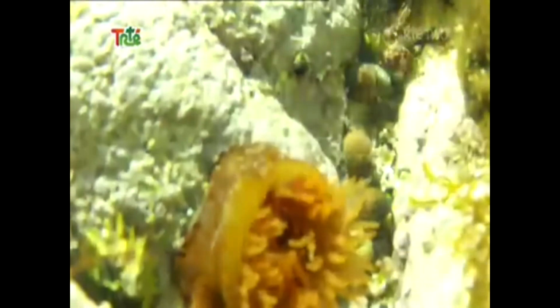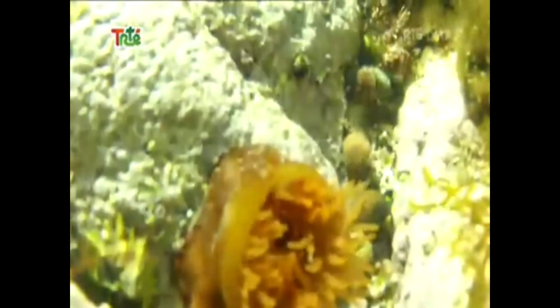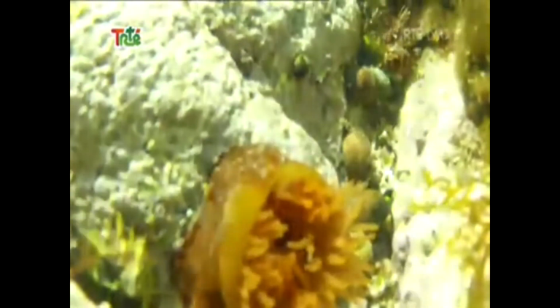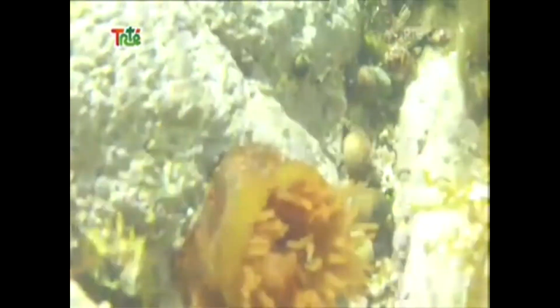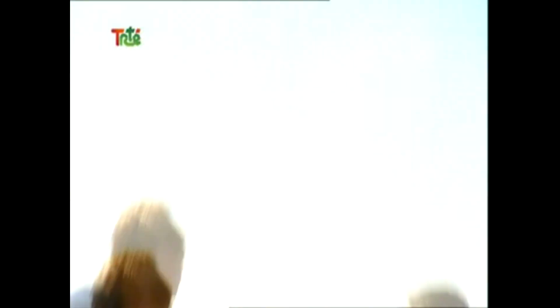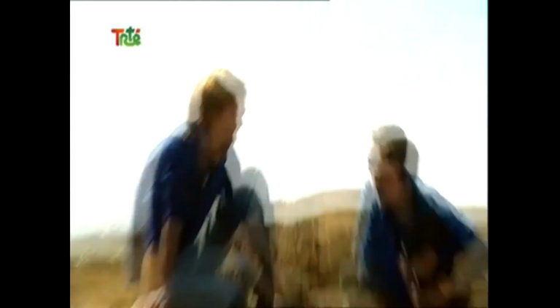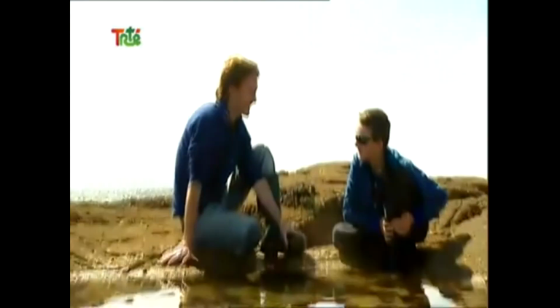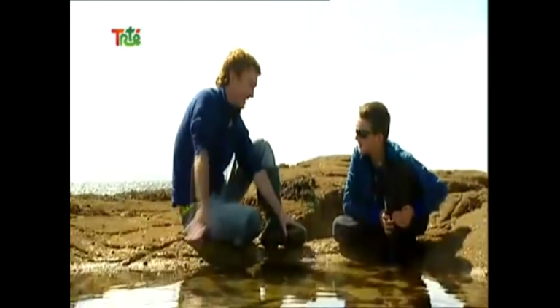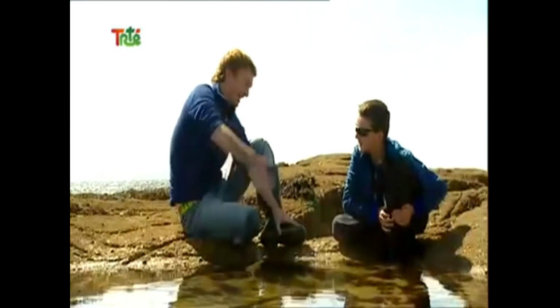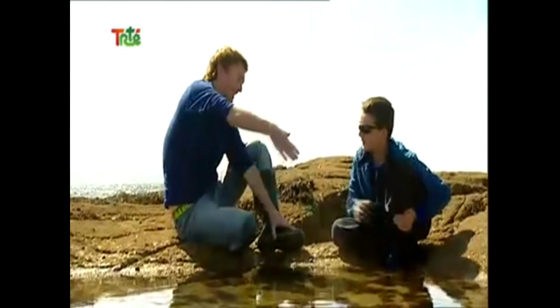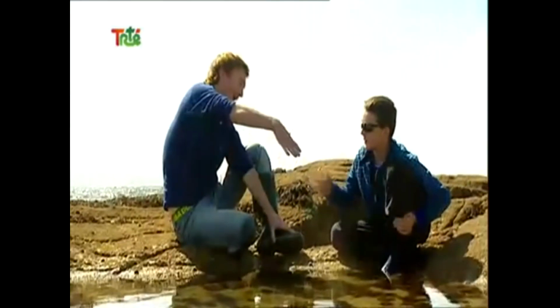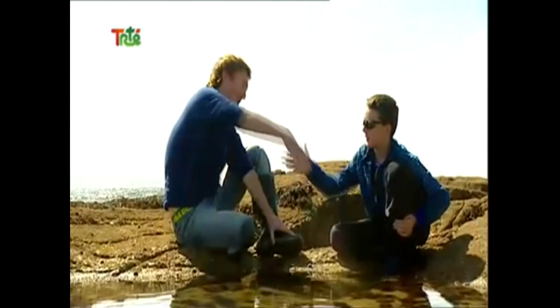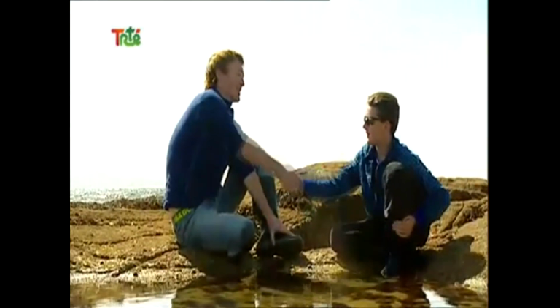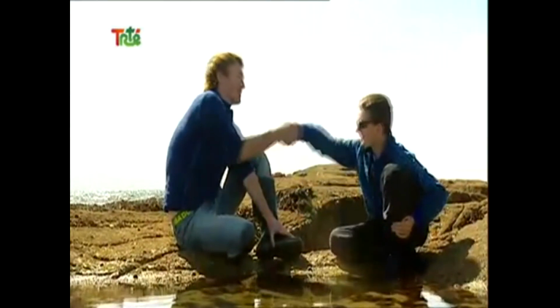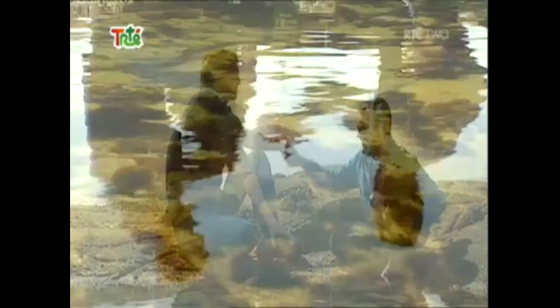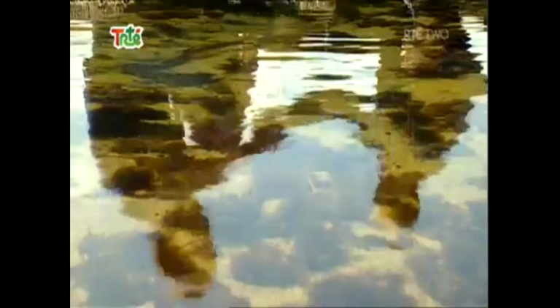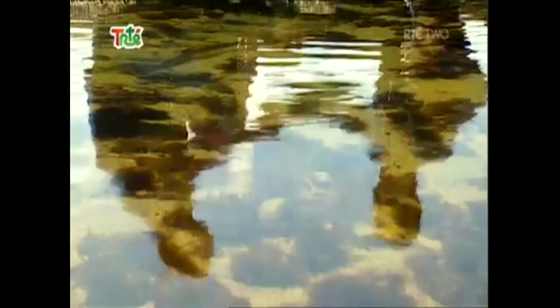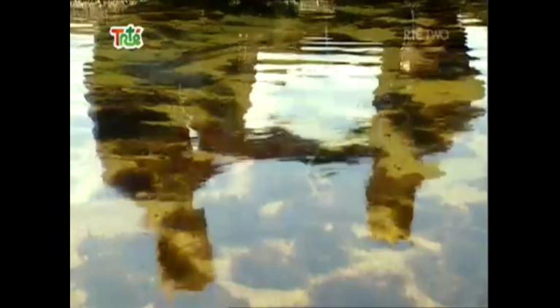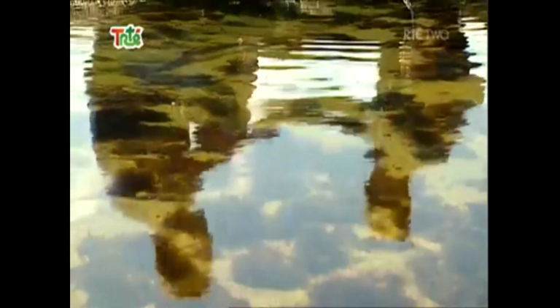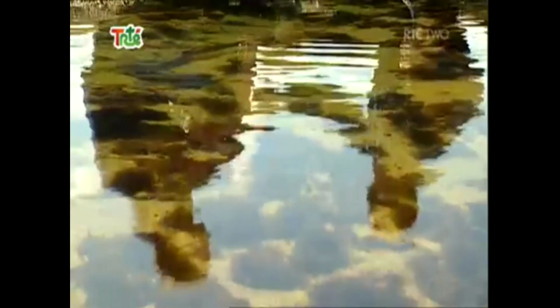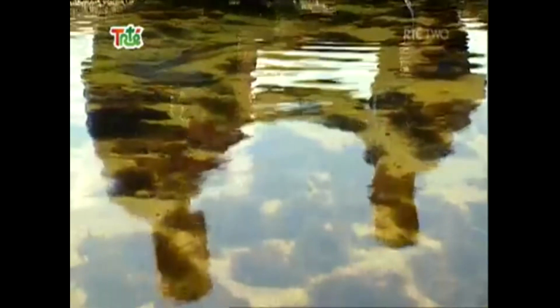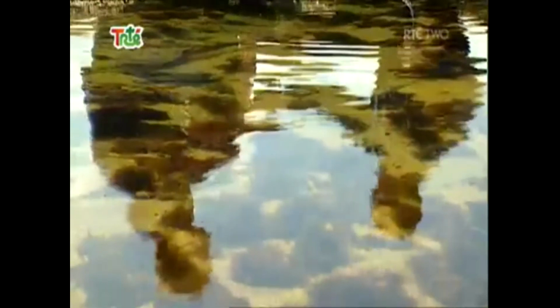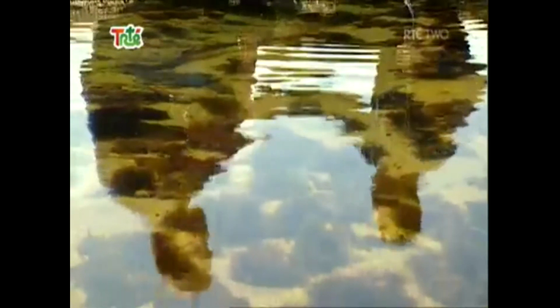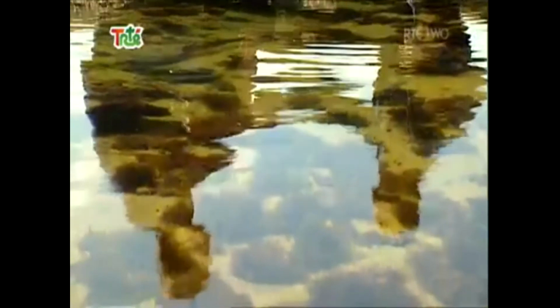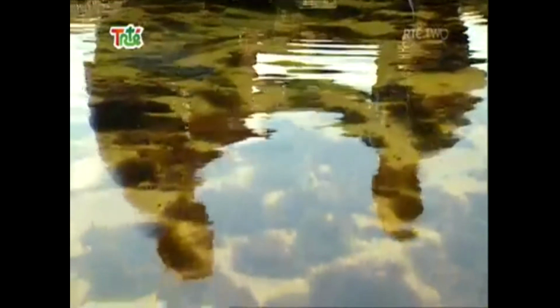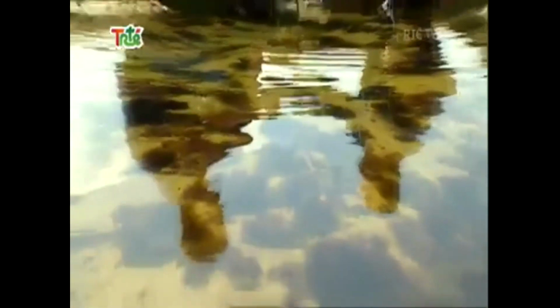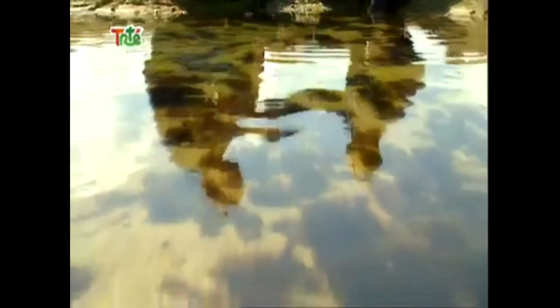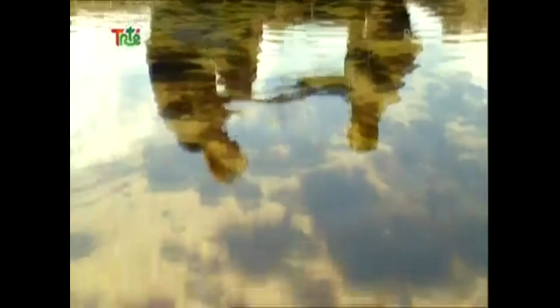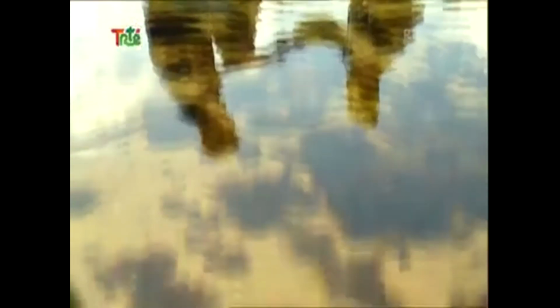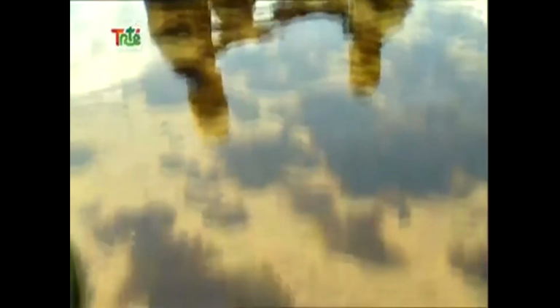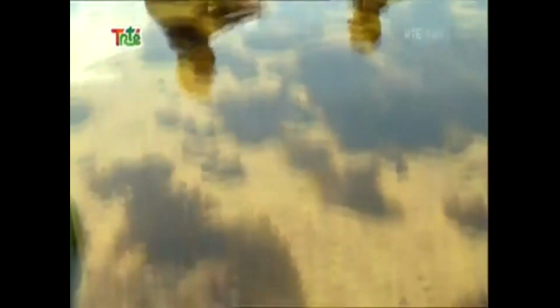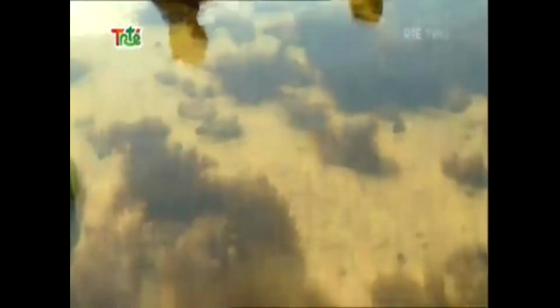Well, thanks Keelan. Any time — you've been brilliant. You can come rock pooling with me any time. Thanking you.